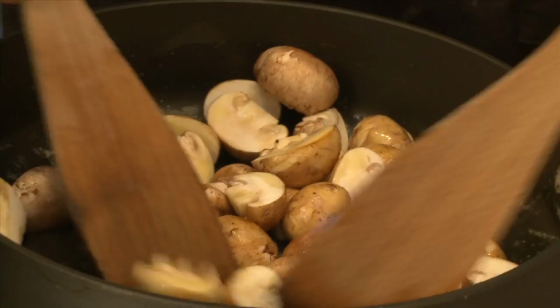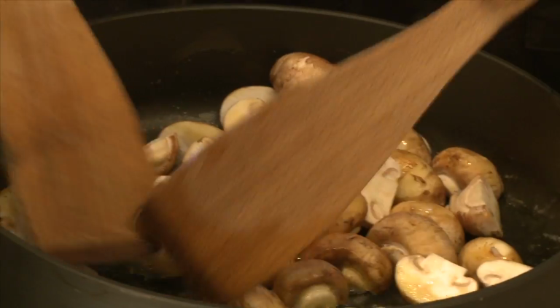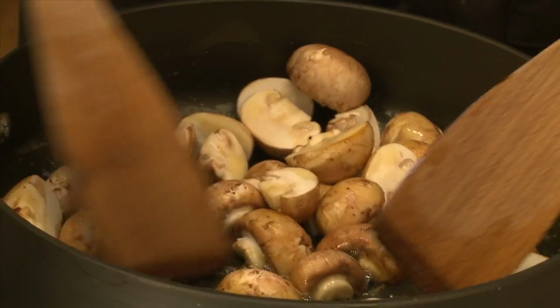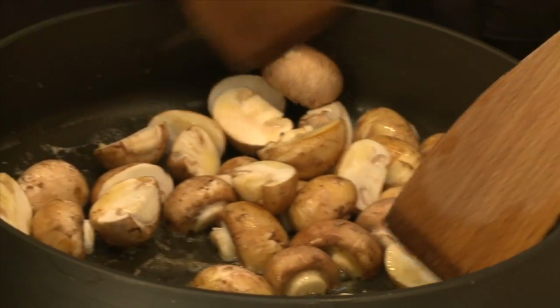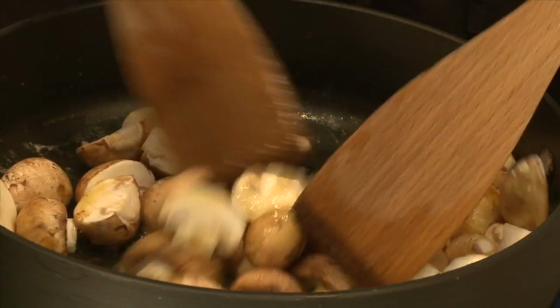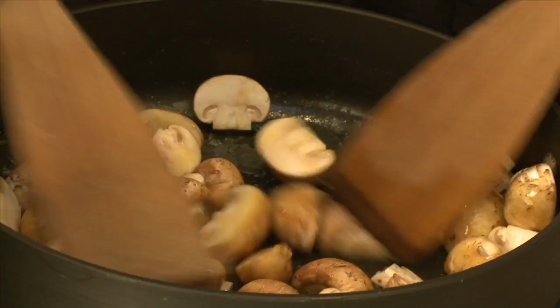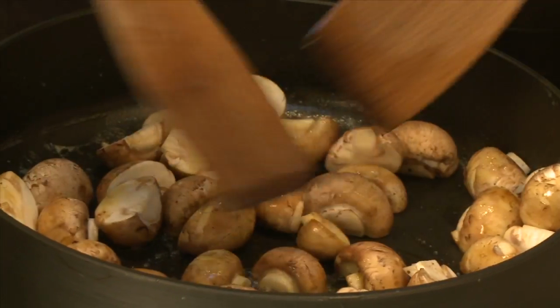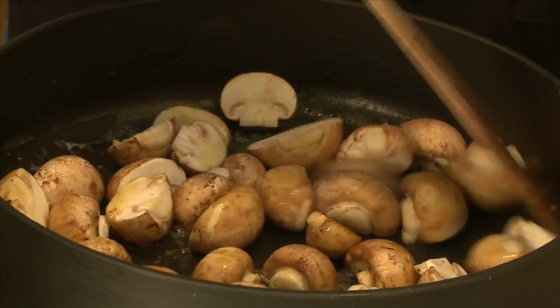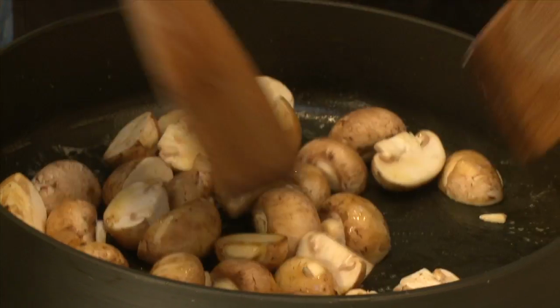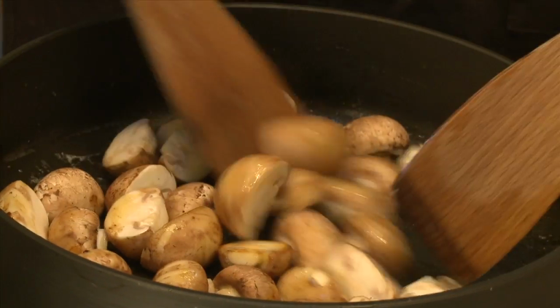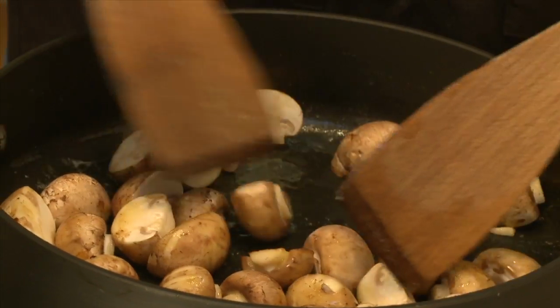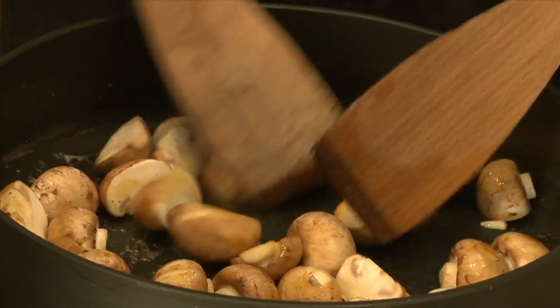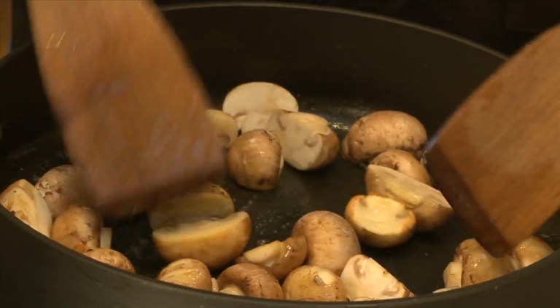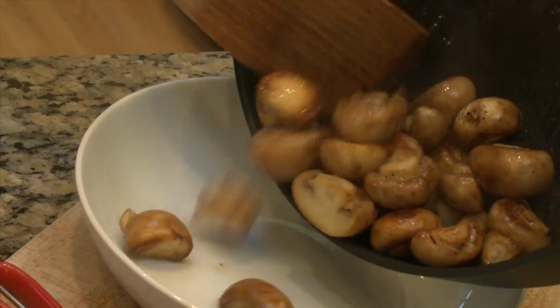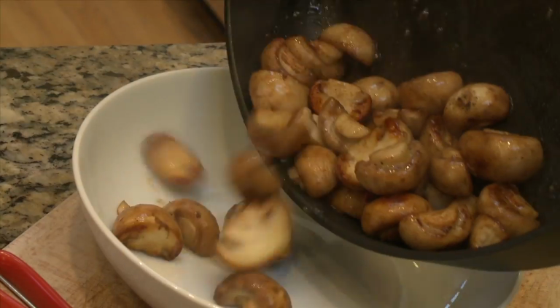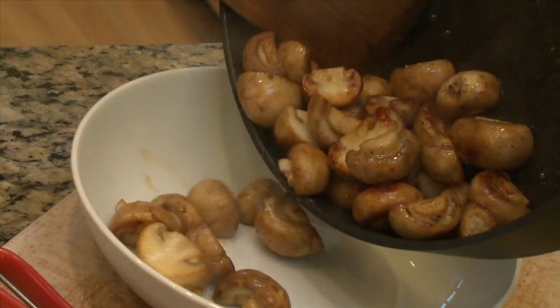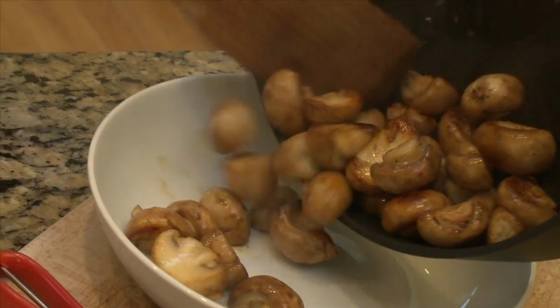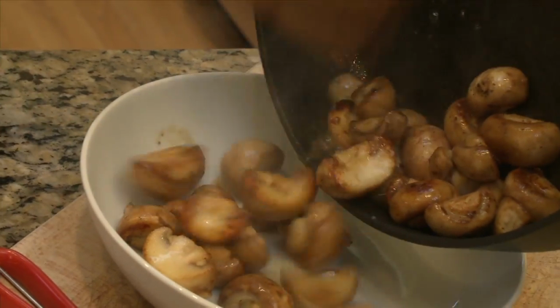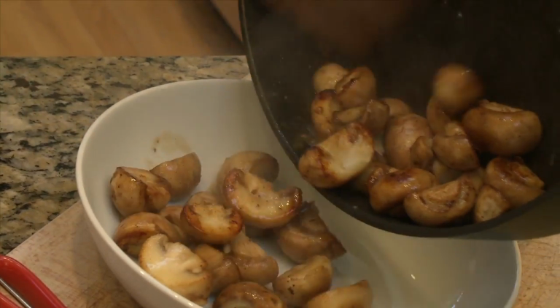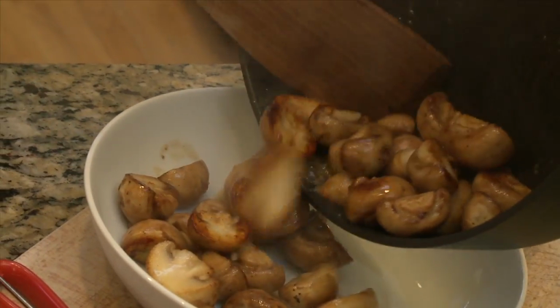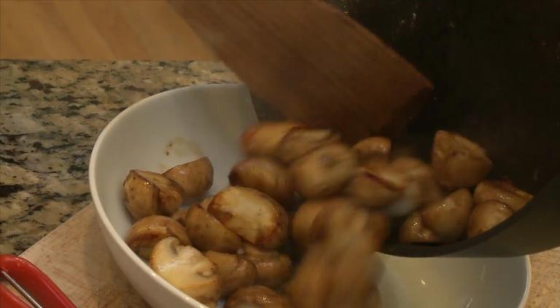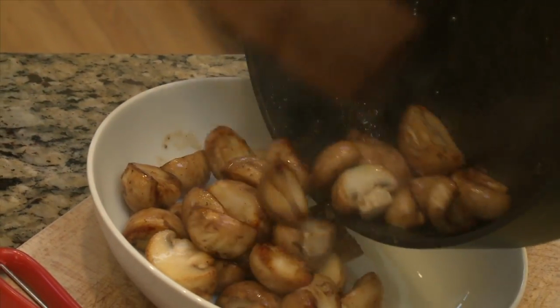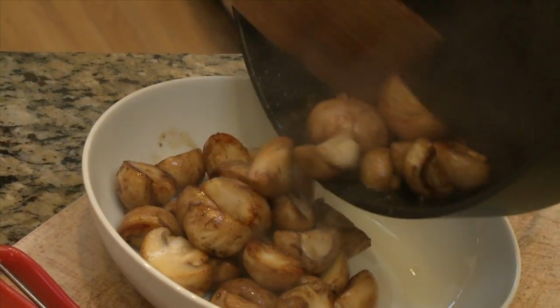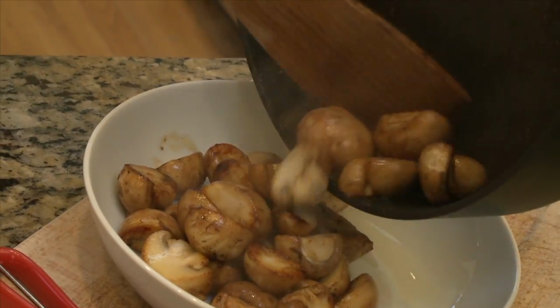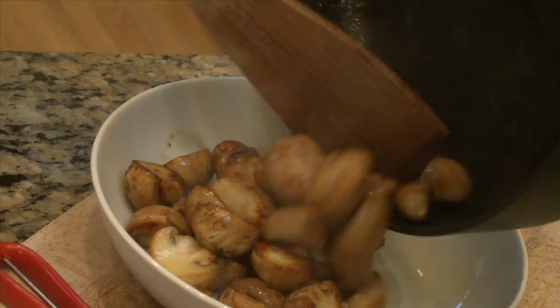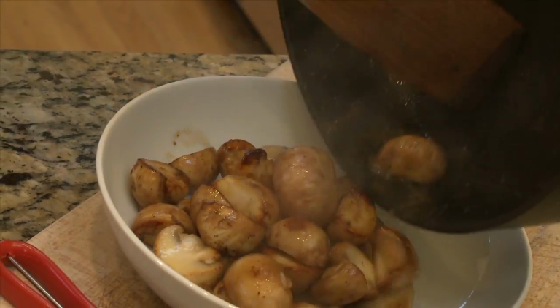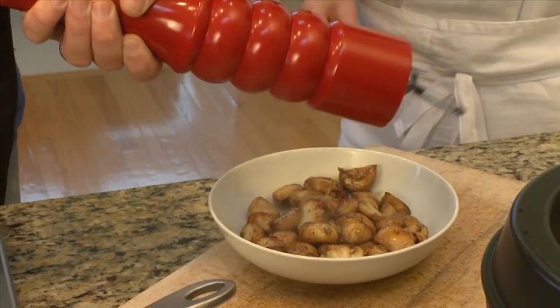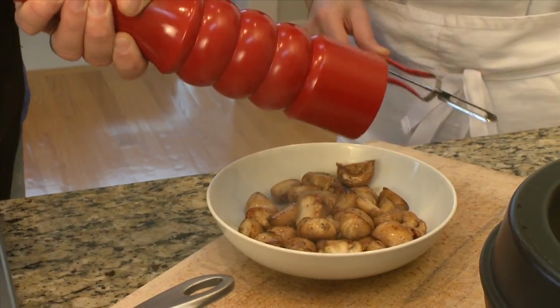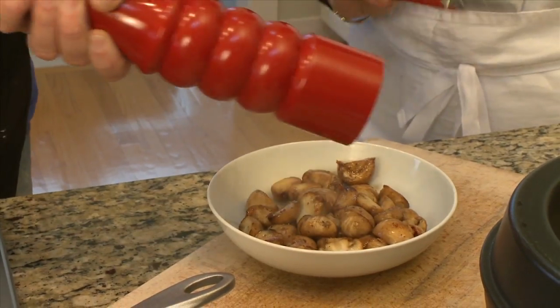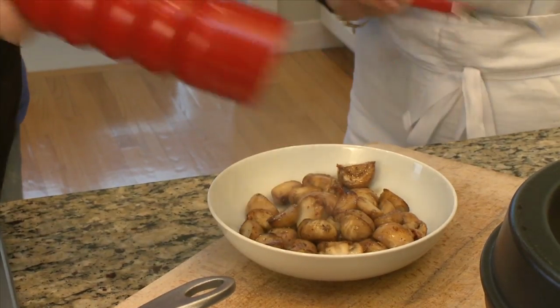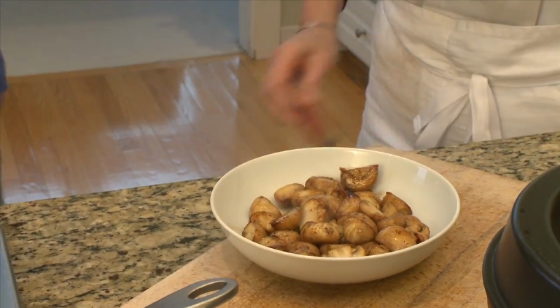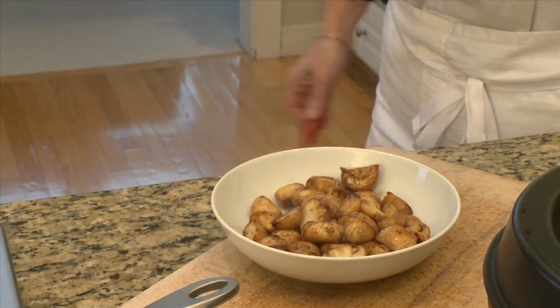Once they start to brown, then you can stir them around until they've browned on all sides. Once they're off the heat, season them with a little salt and pepper.